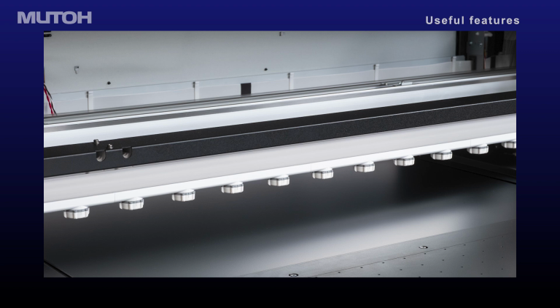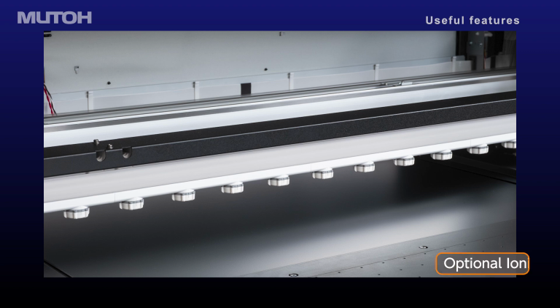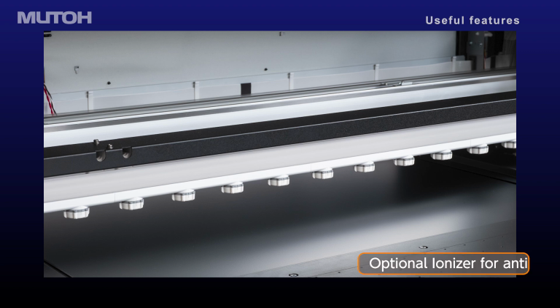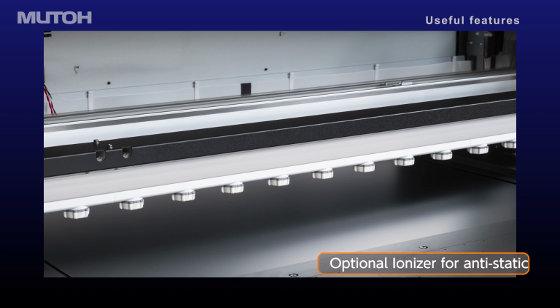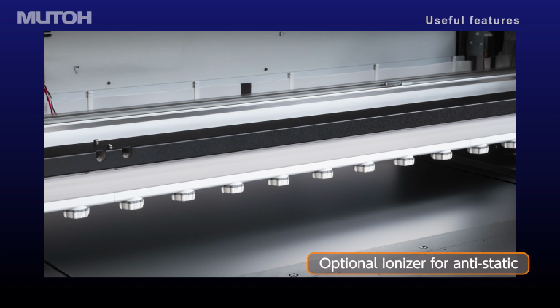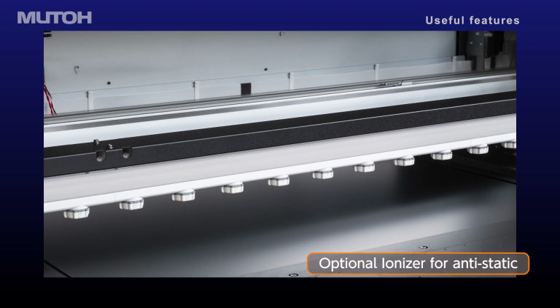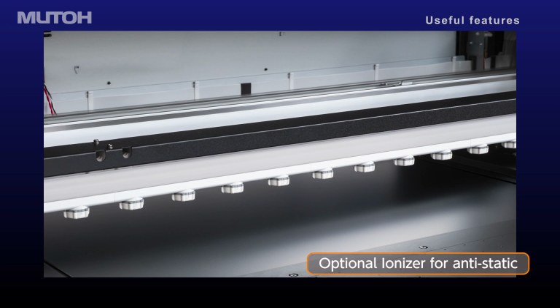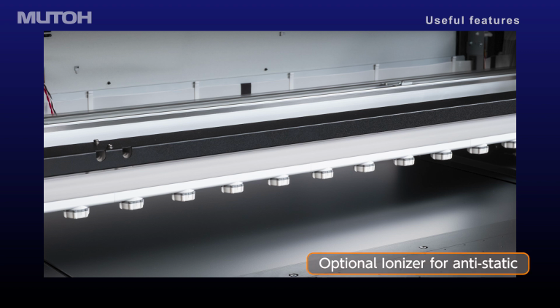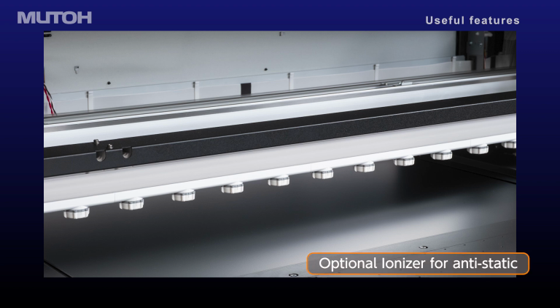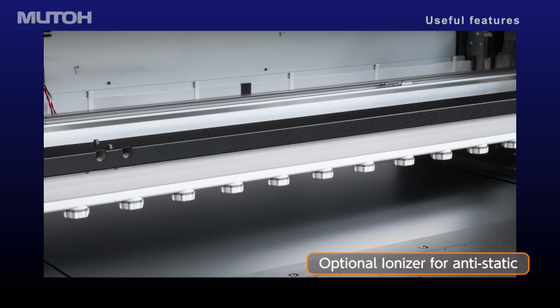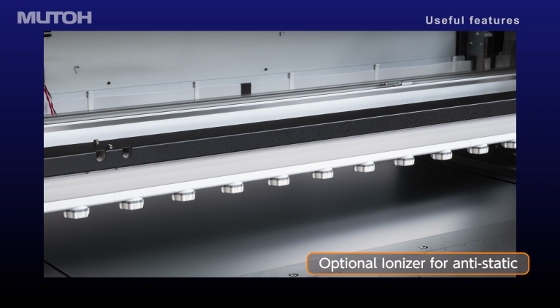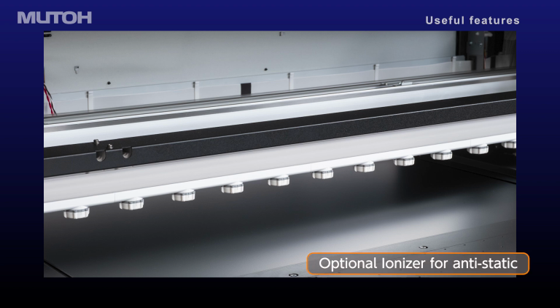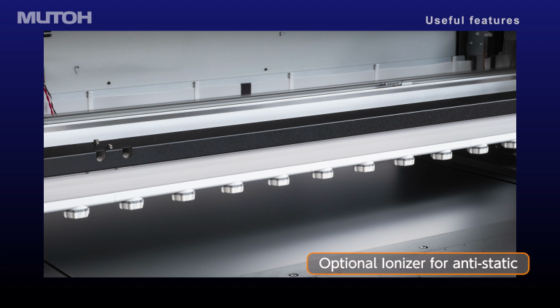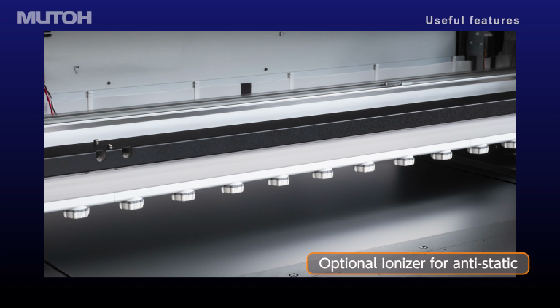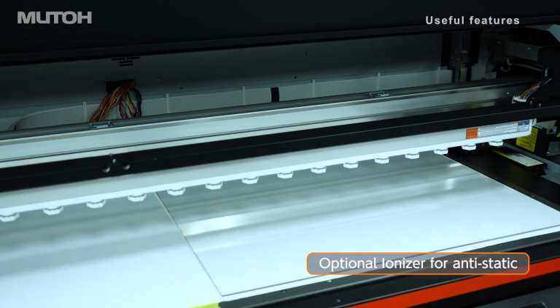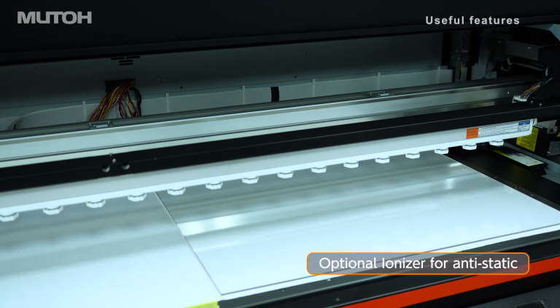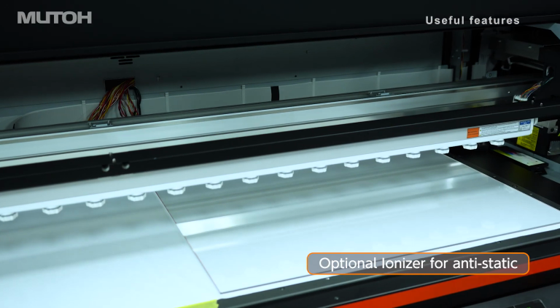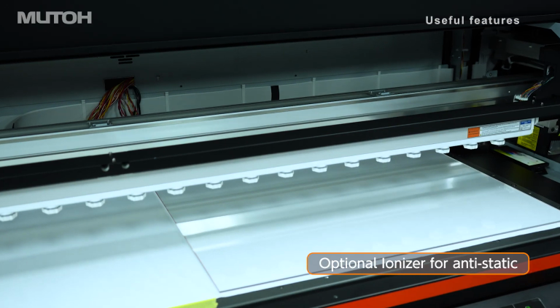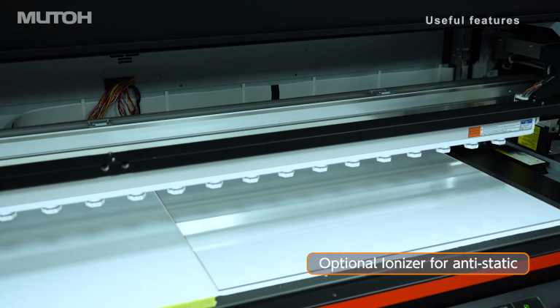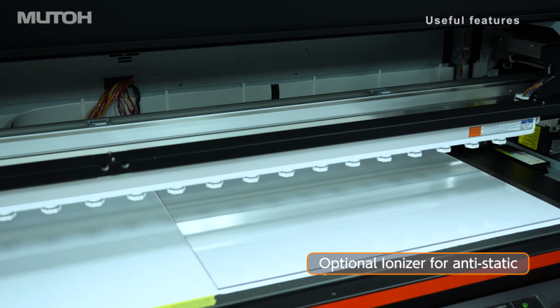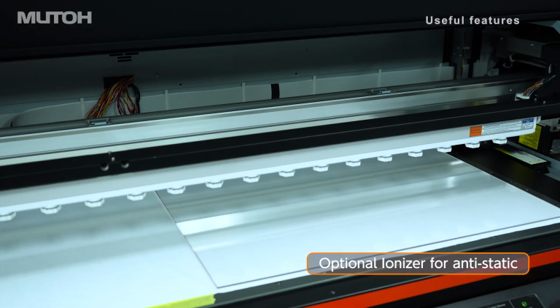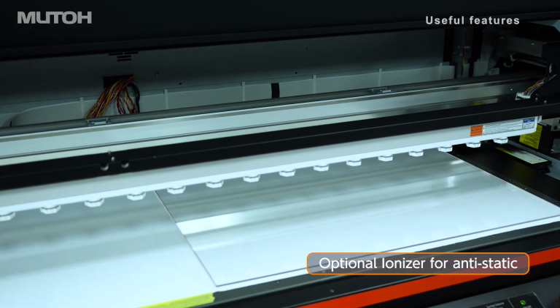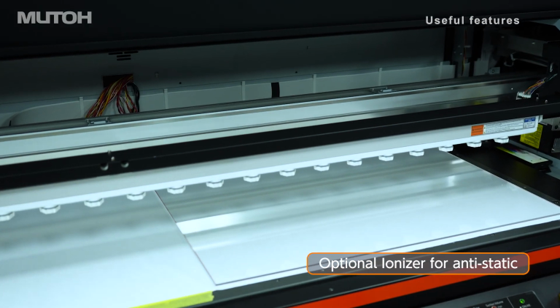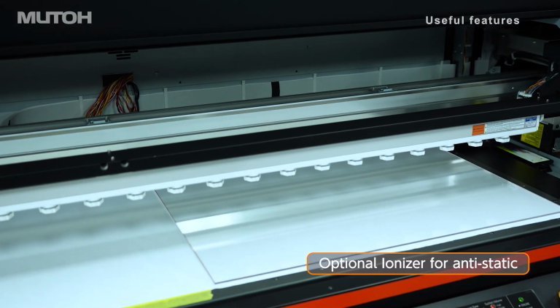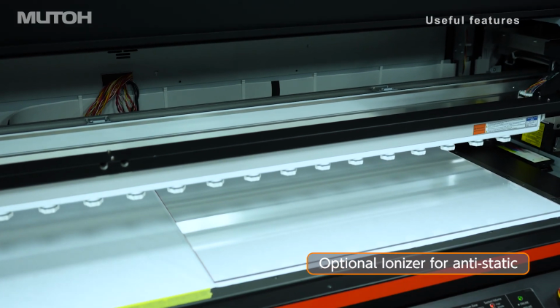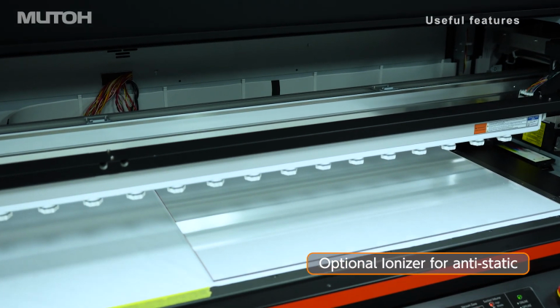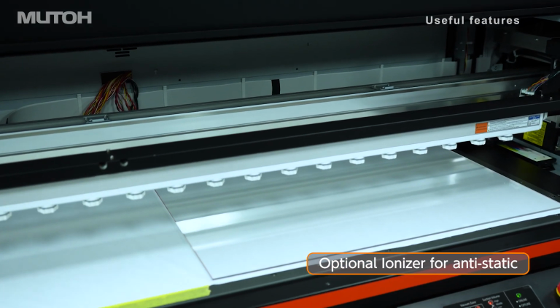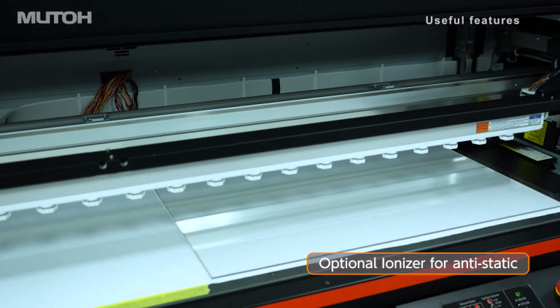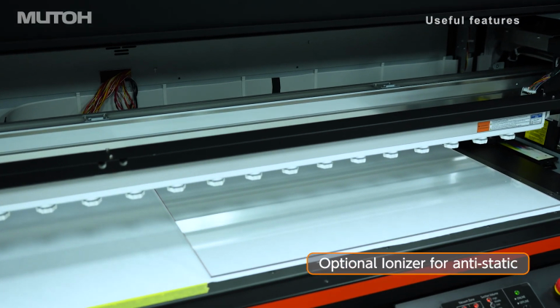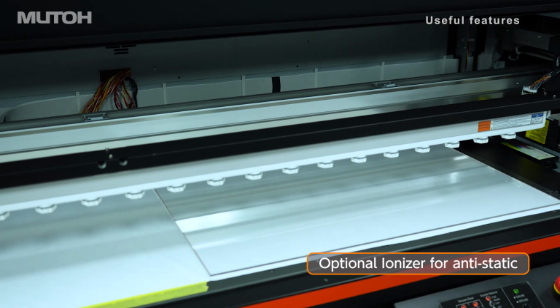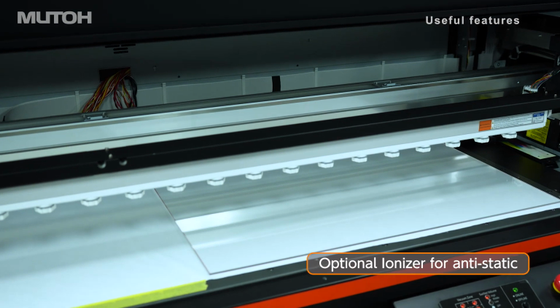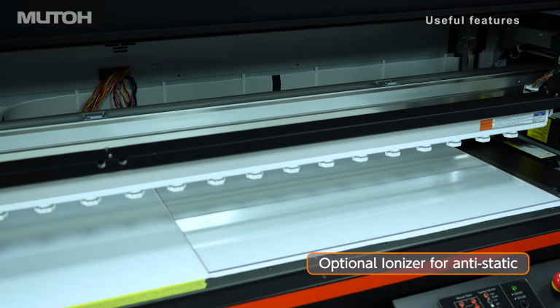An optional ionizer will neutralize static charge, resulting in better ink adhesion to media.